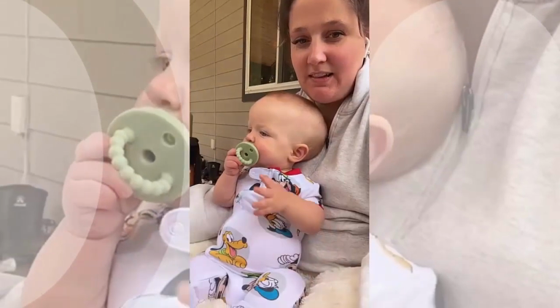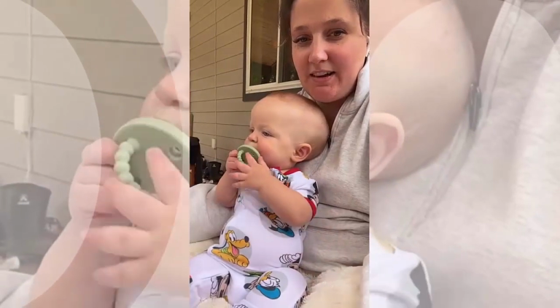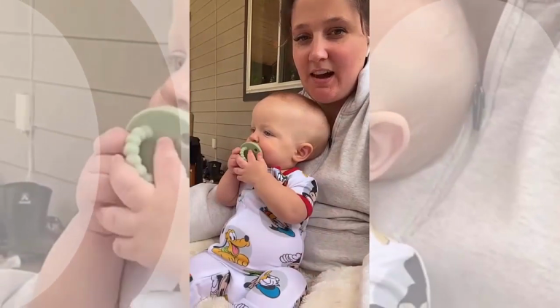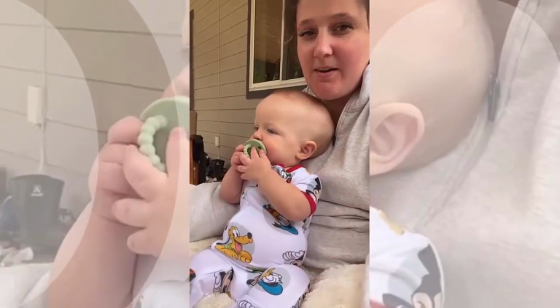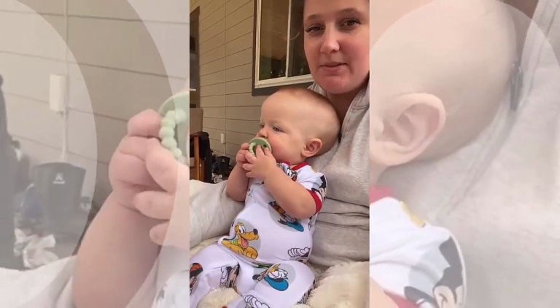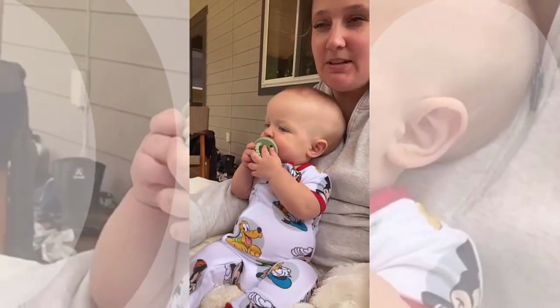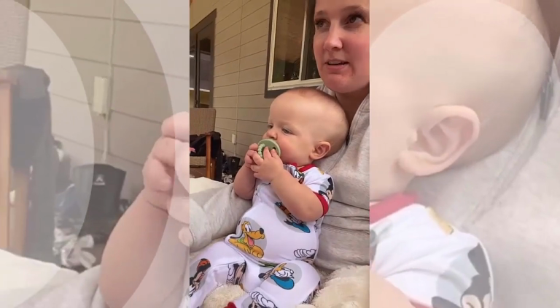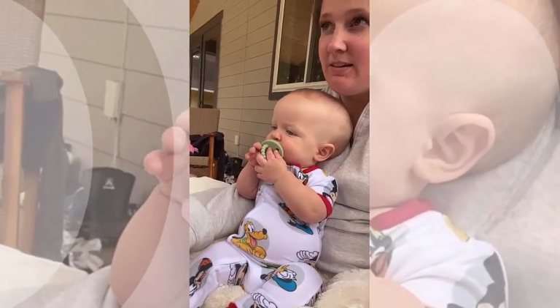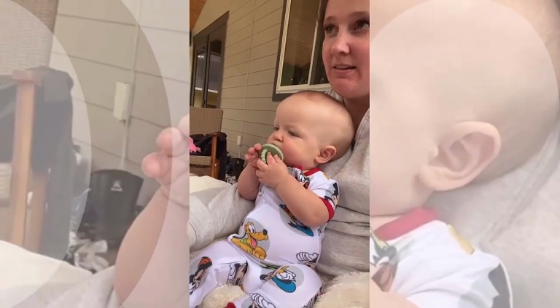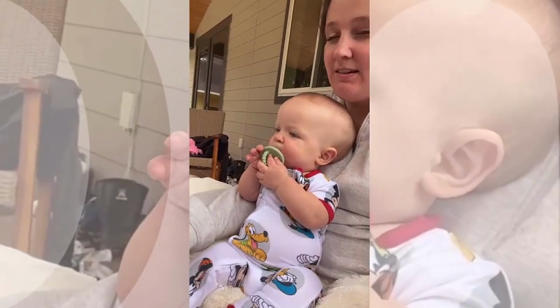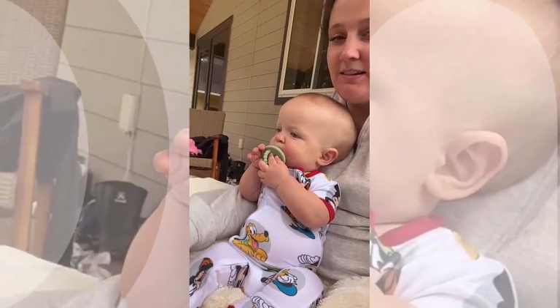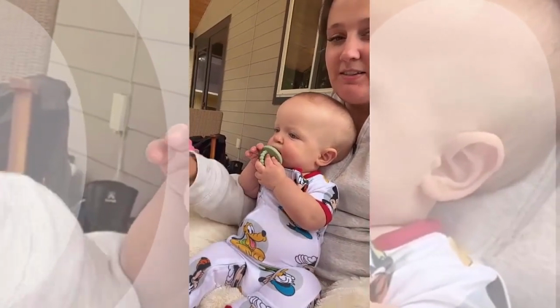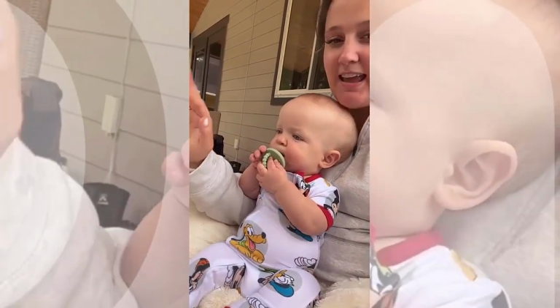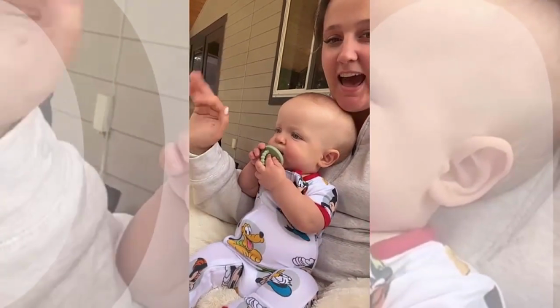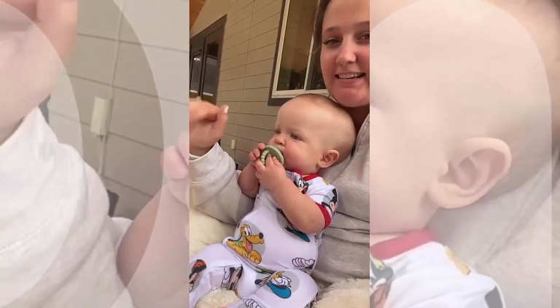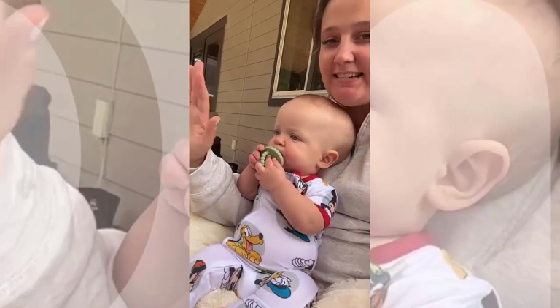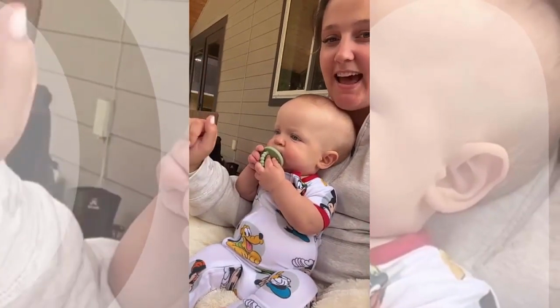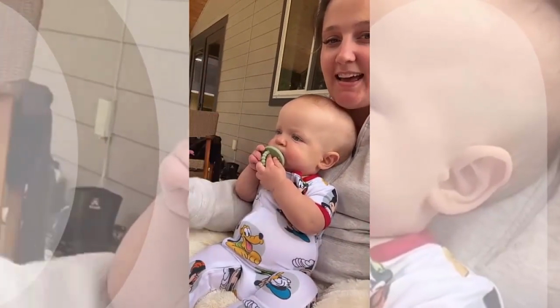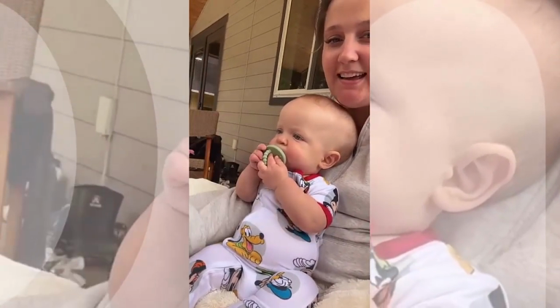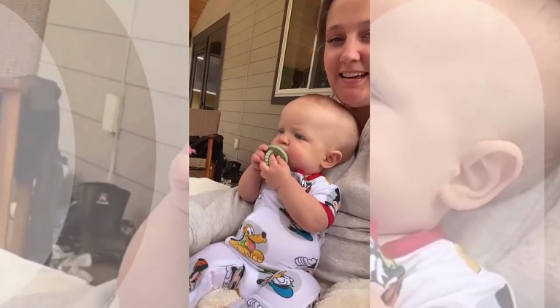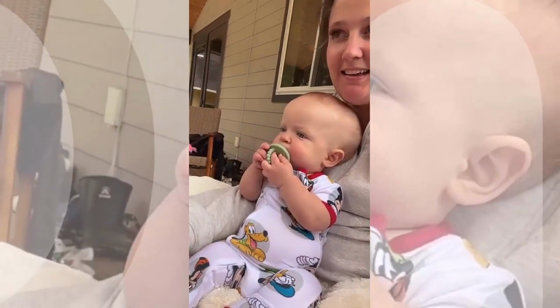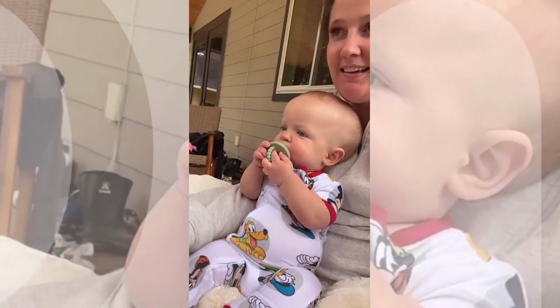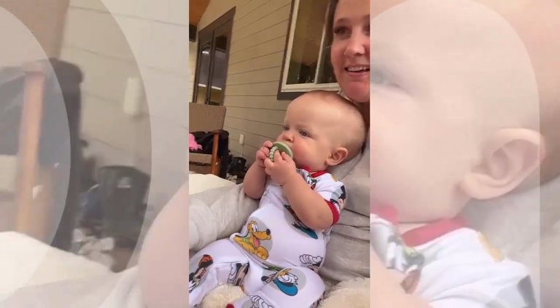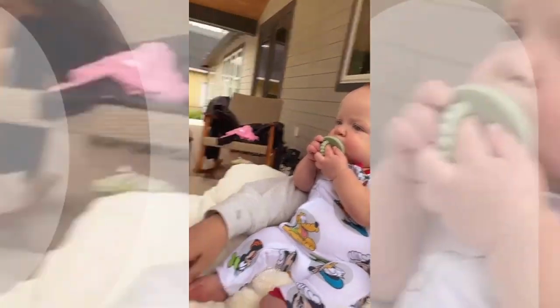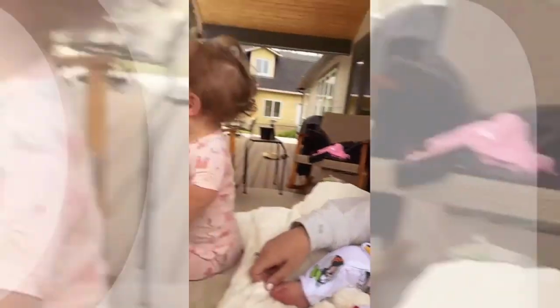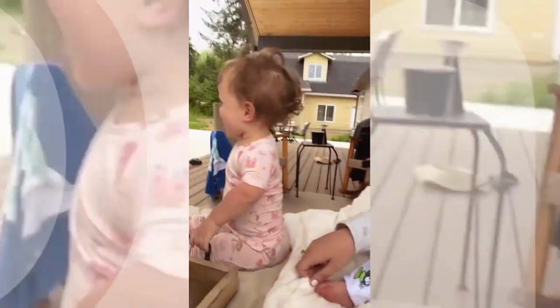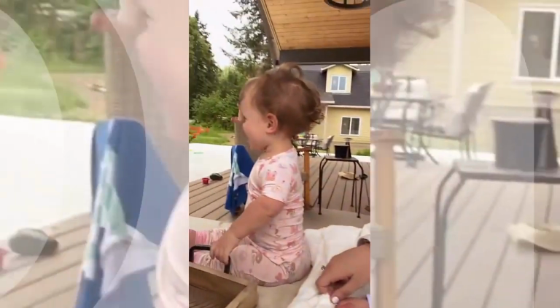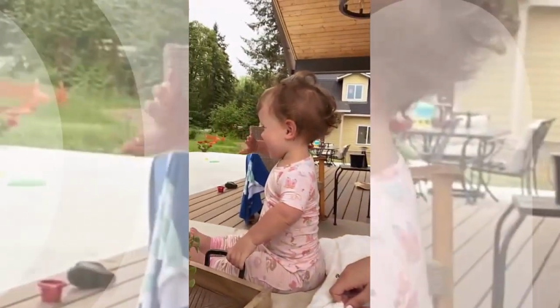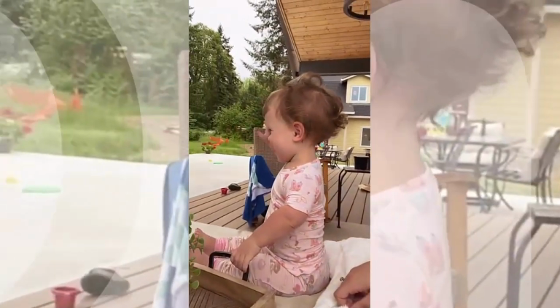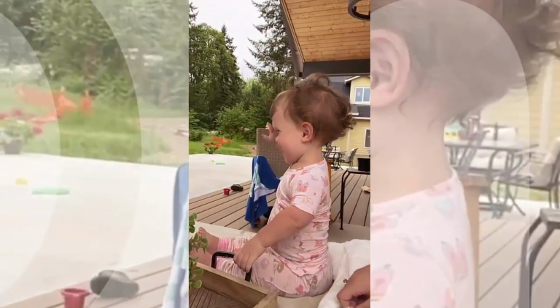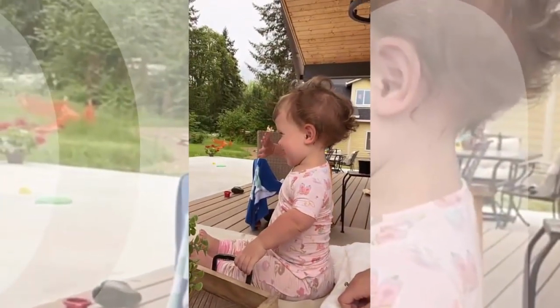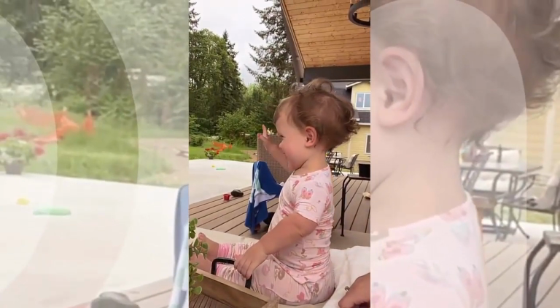Here he comes. Say hi, Dada. Hi, Dada. Good job, Lila.